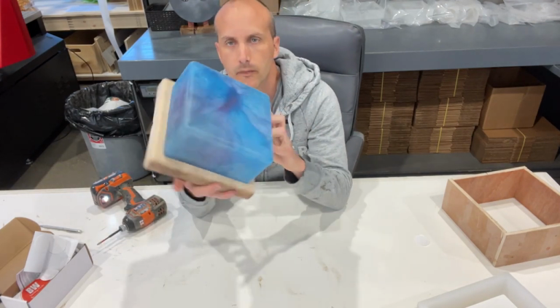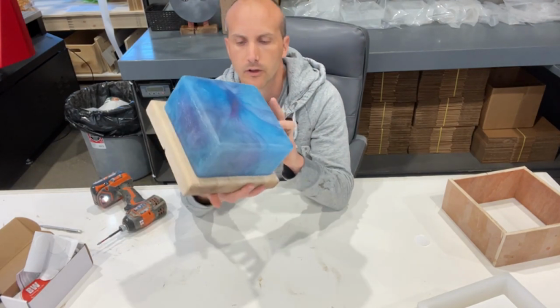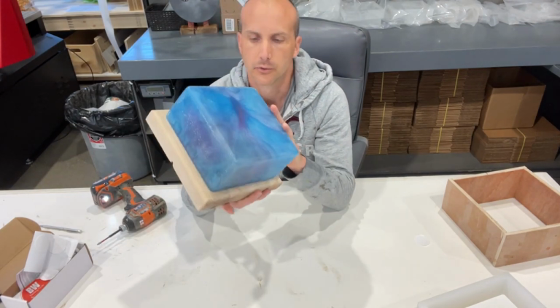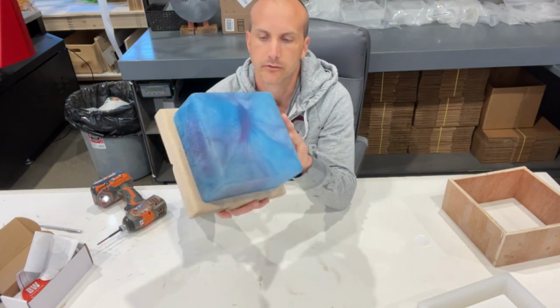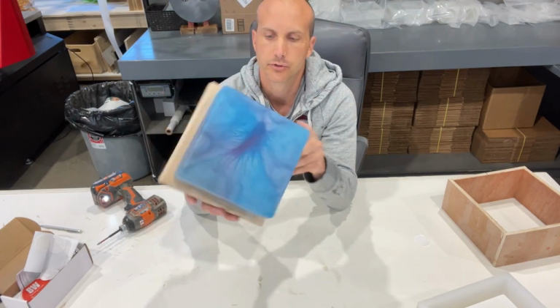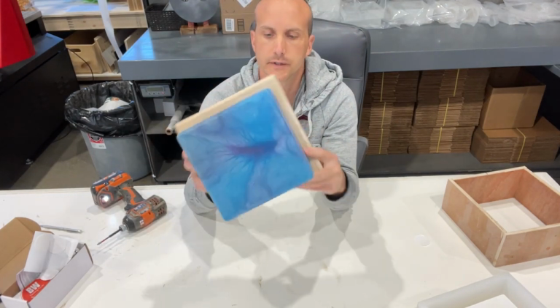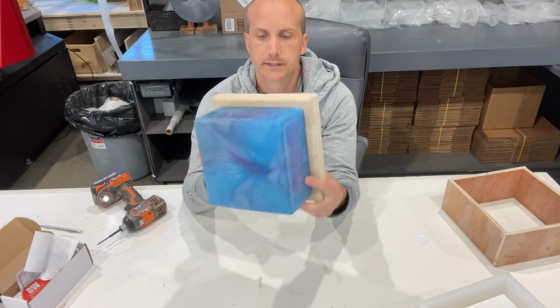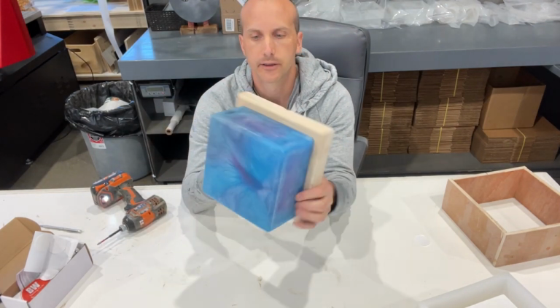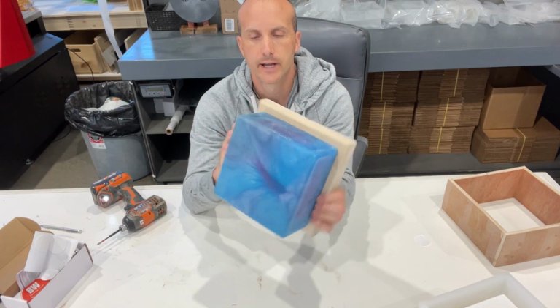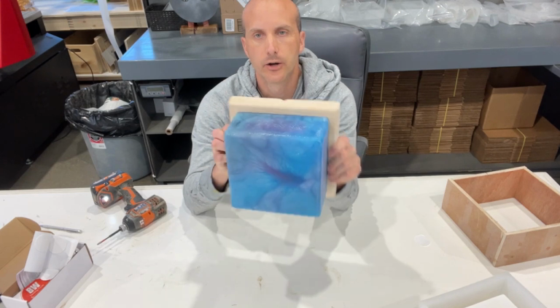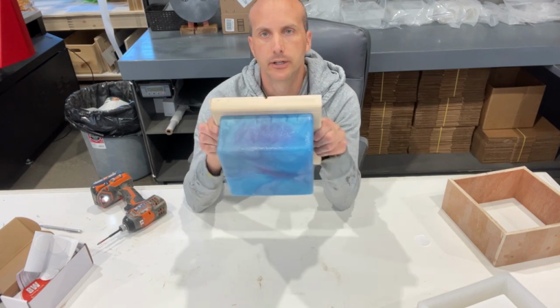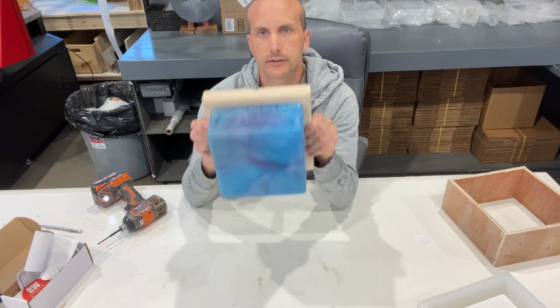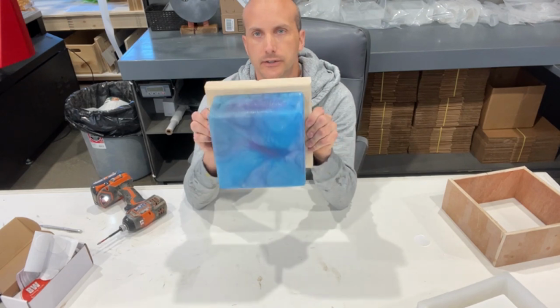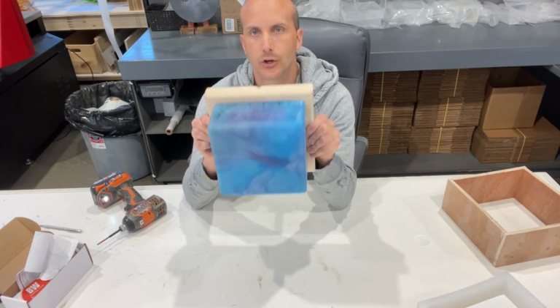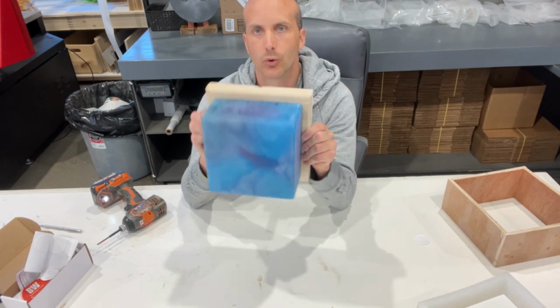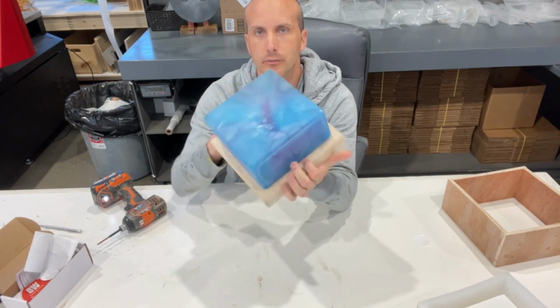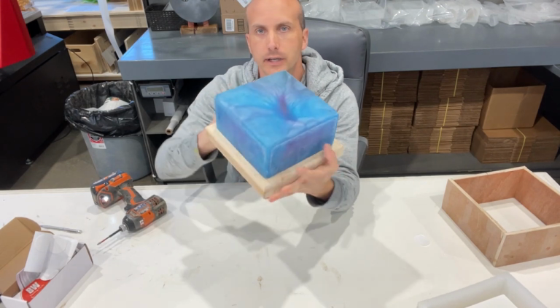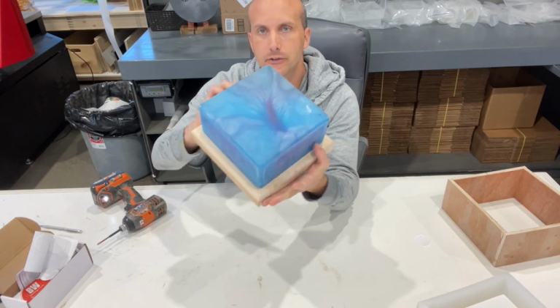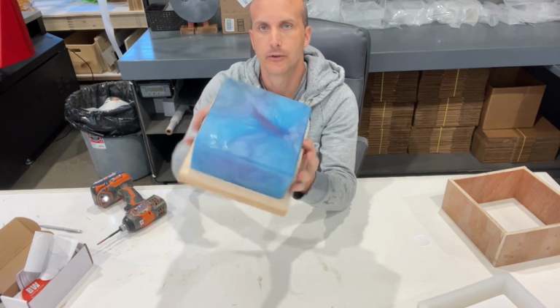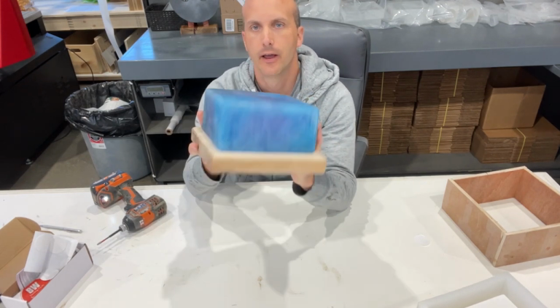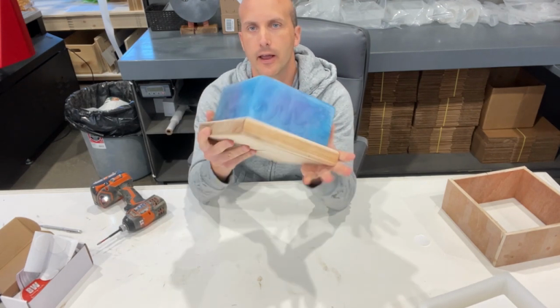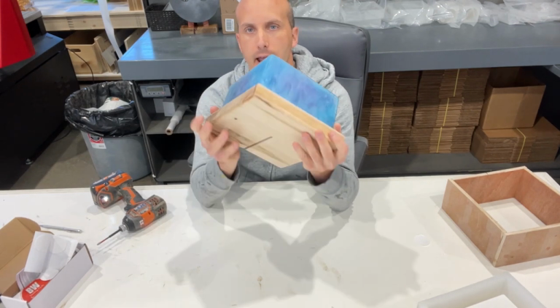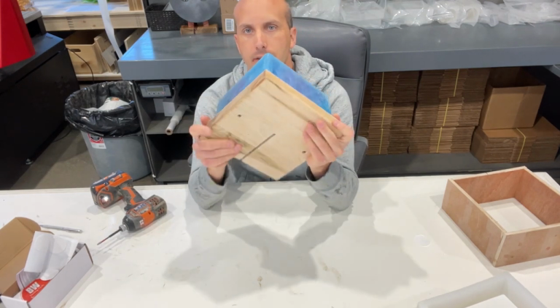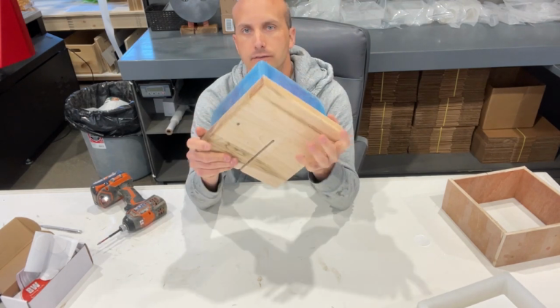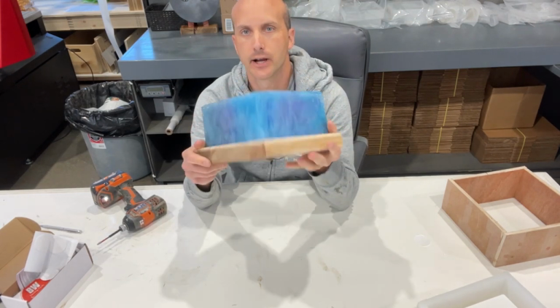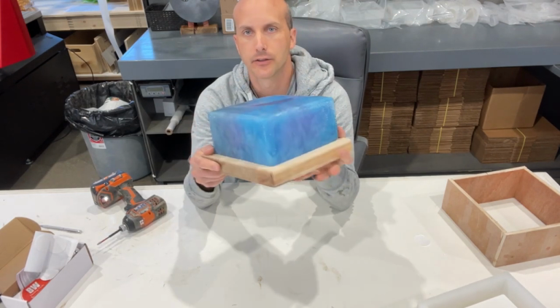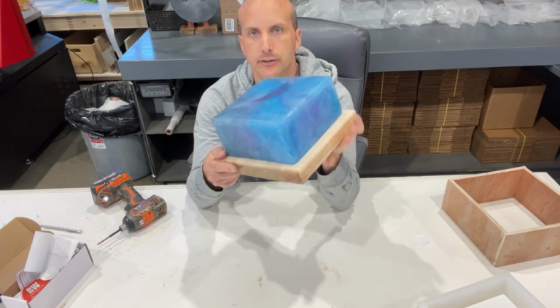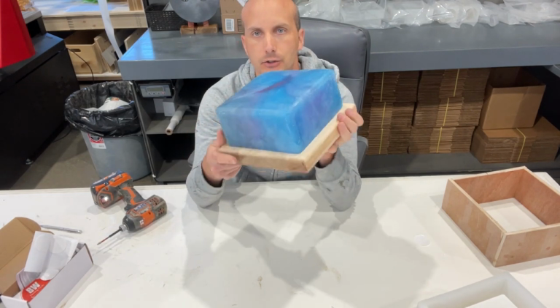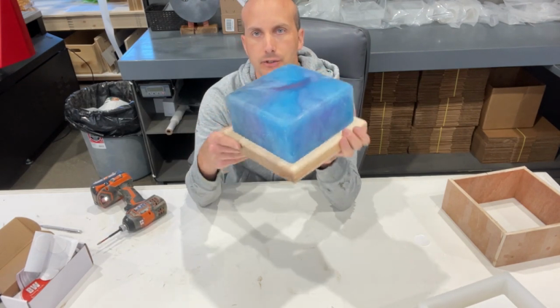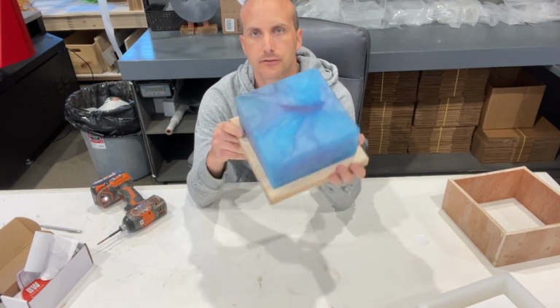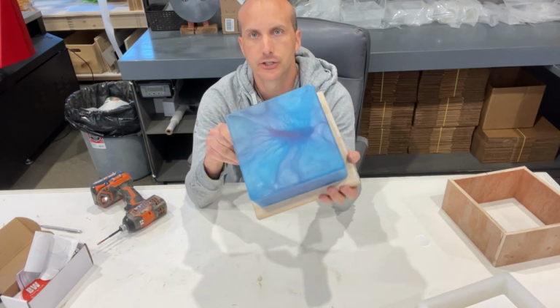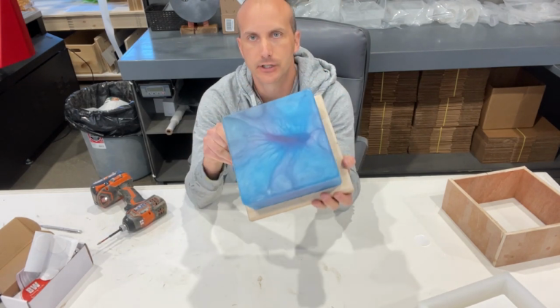So we've screwed this together now and you can see it's all one piece. The final thing to do is finish it.